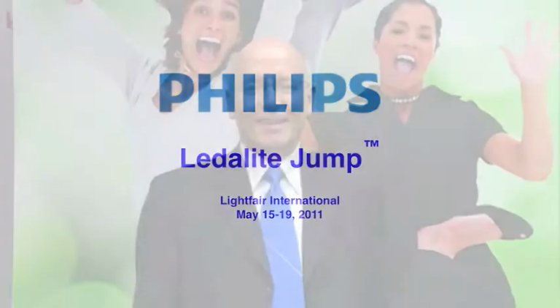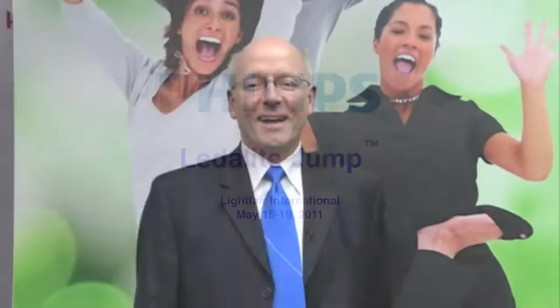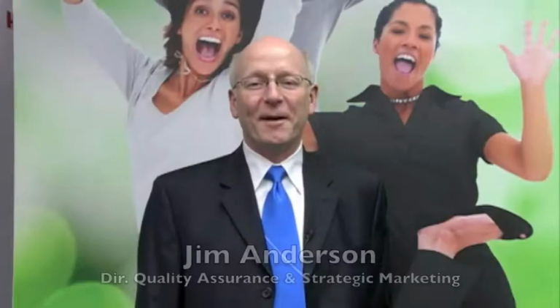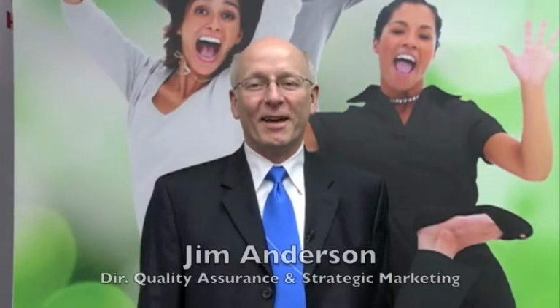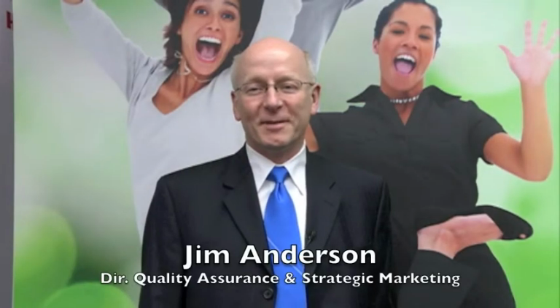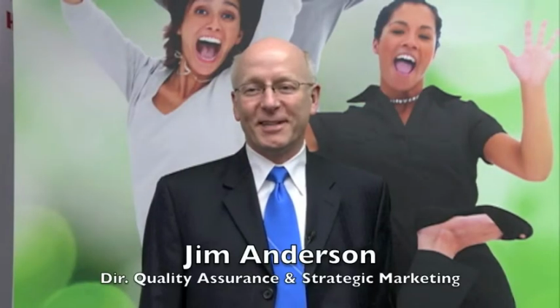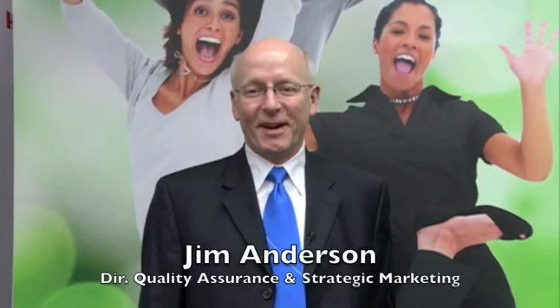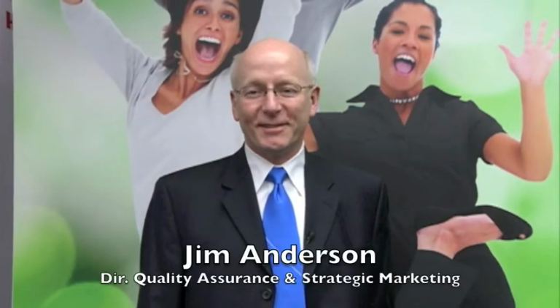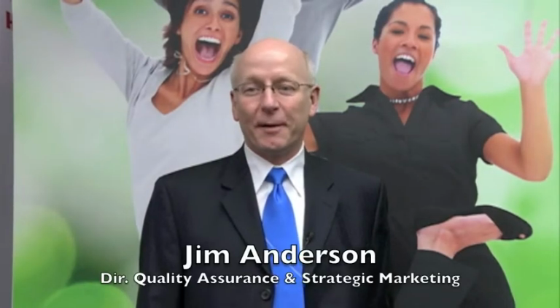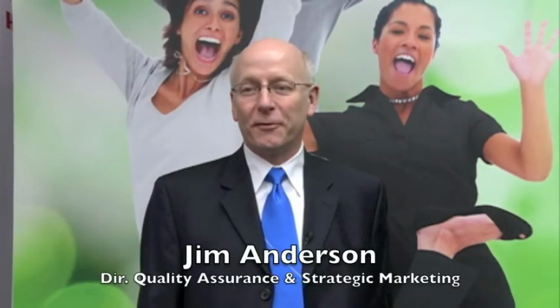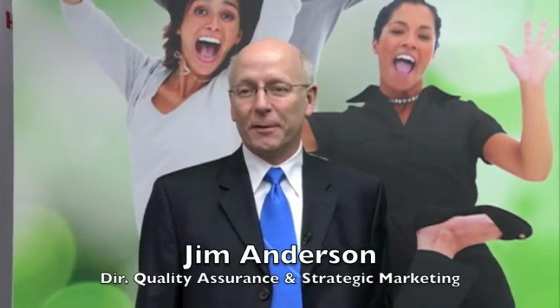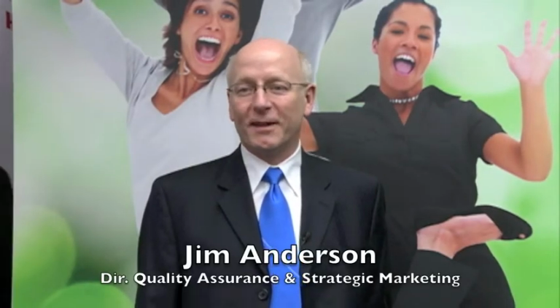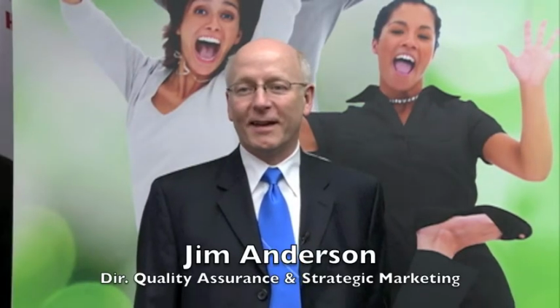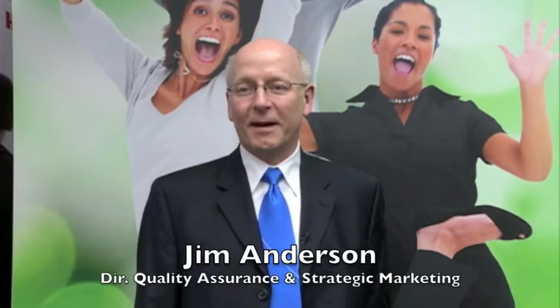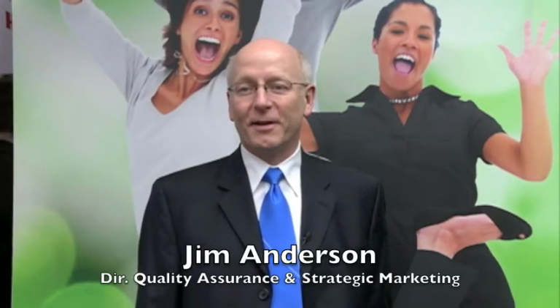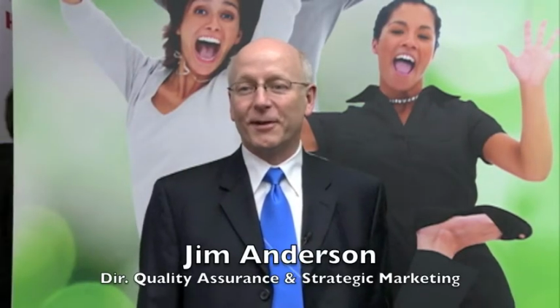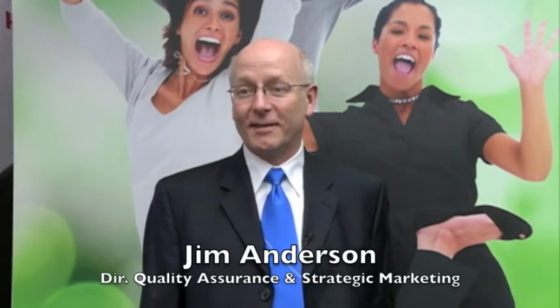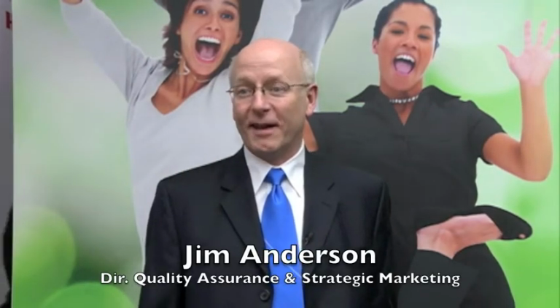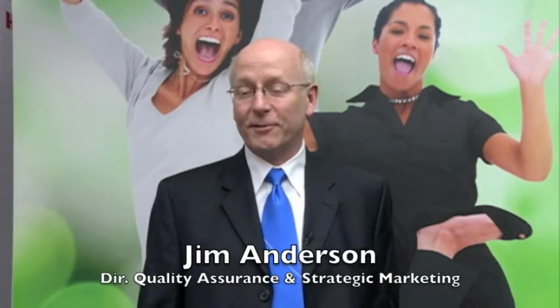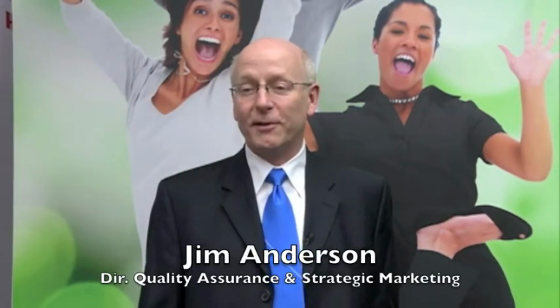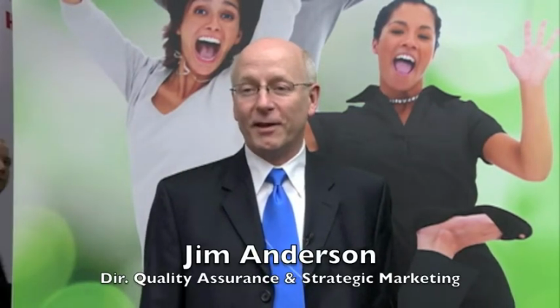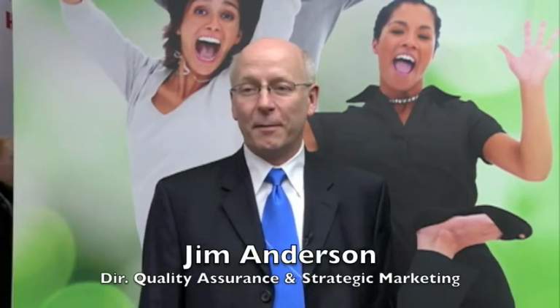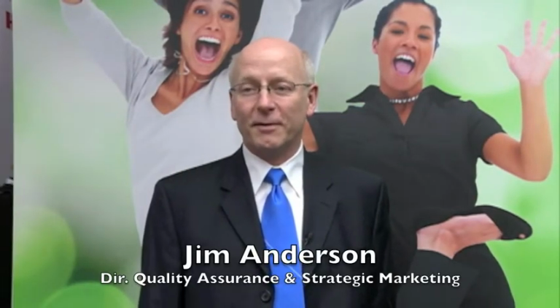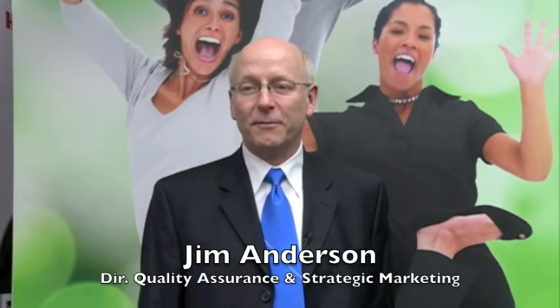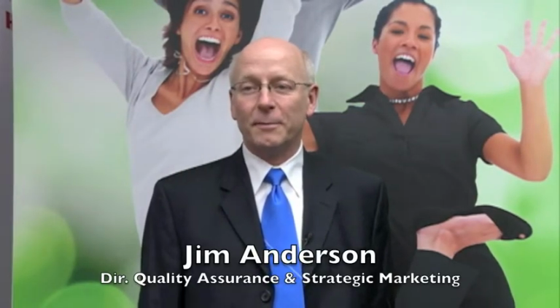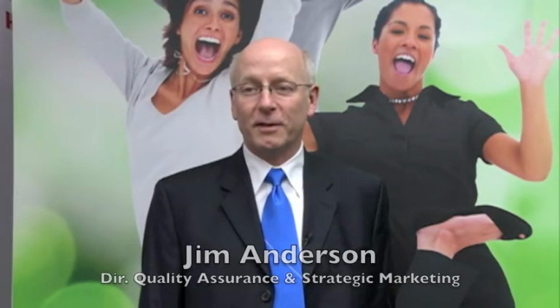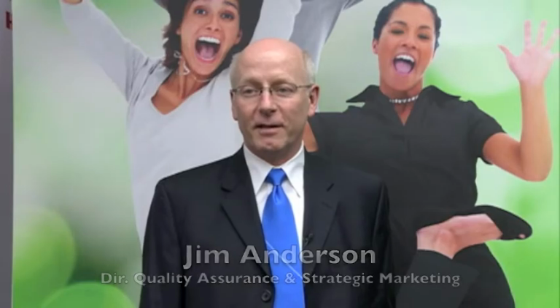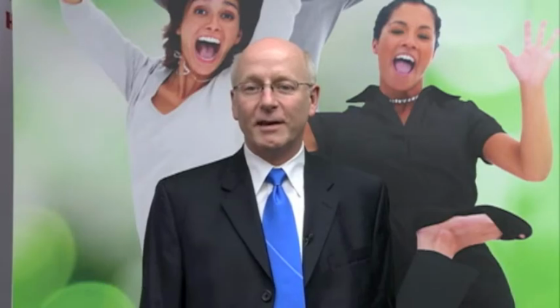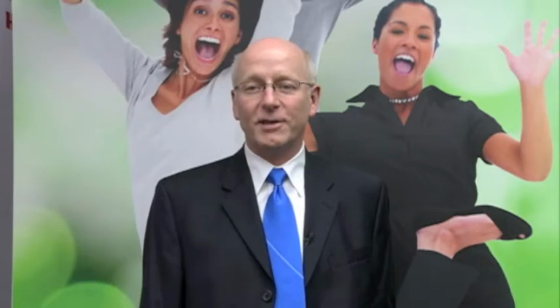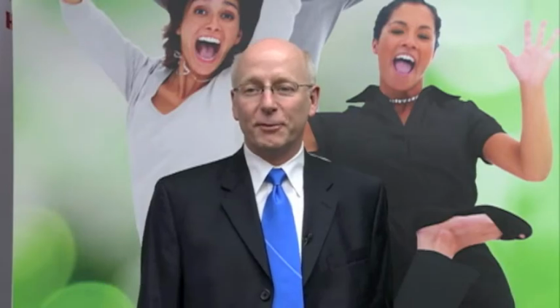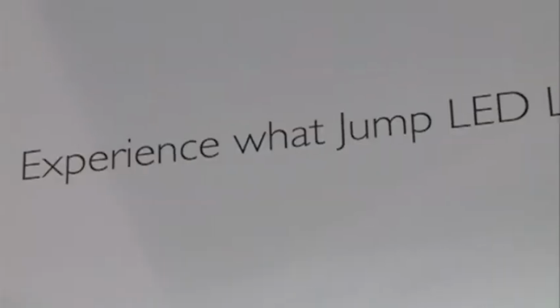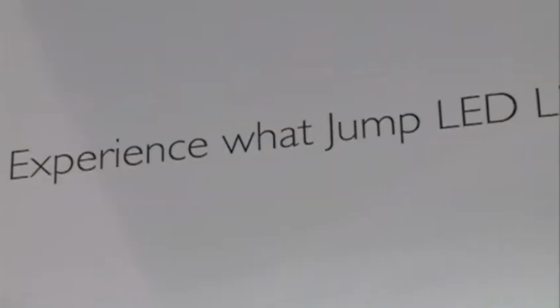Hi, my name is Jim Anderson. I'm with Philips Lighting, and I'm going to tell you today about the Philips Lidolite Jump Luminaire.